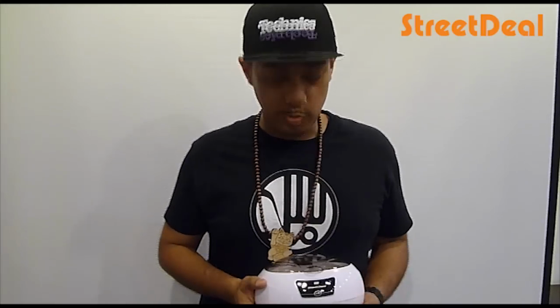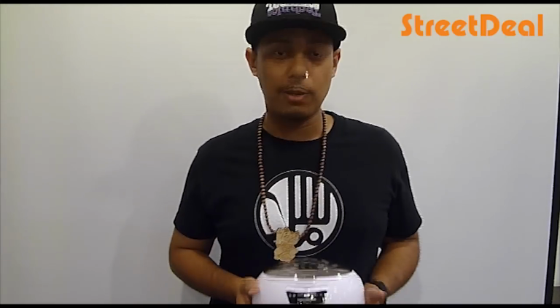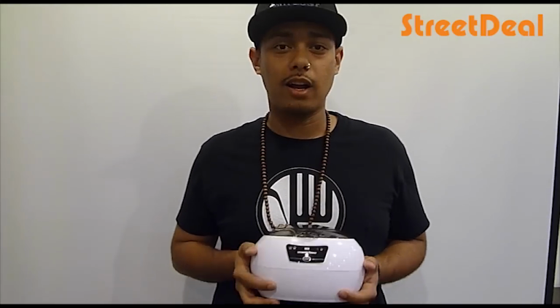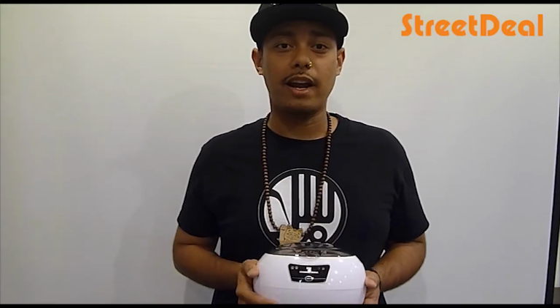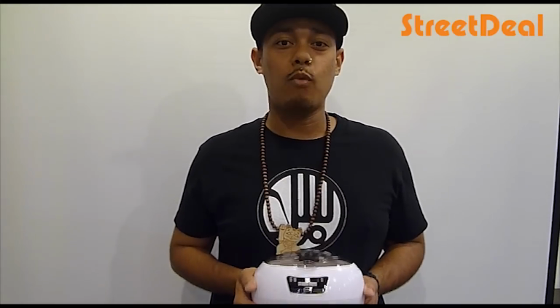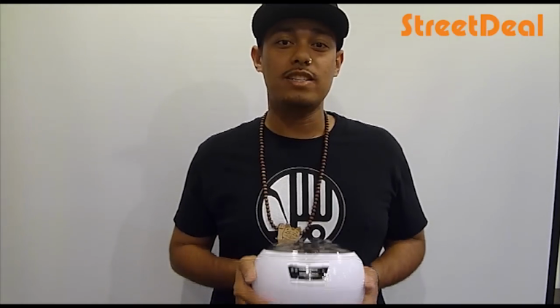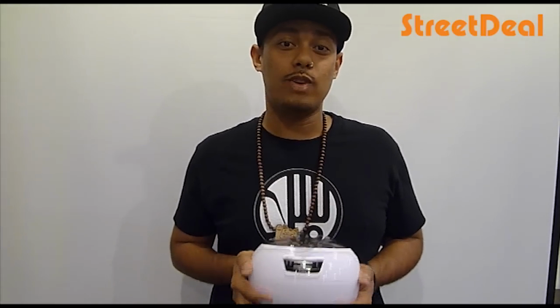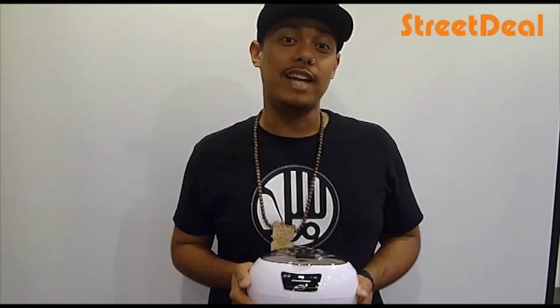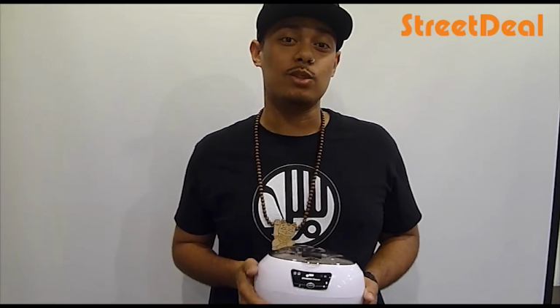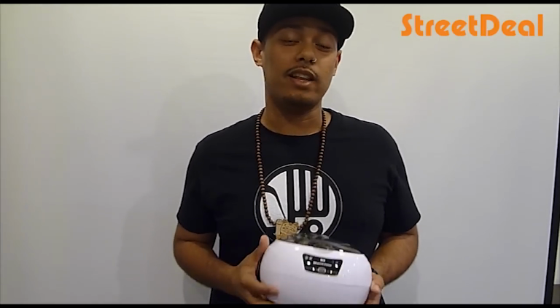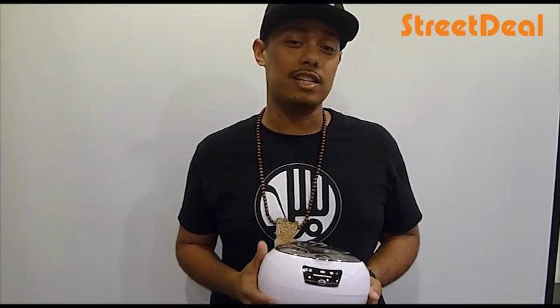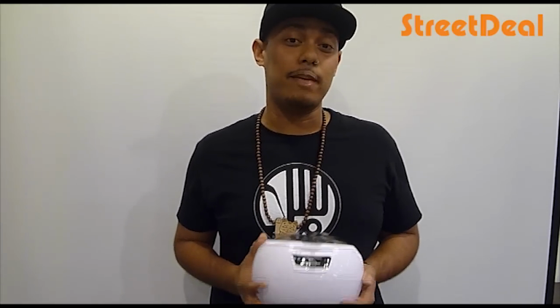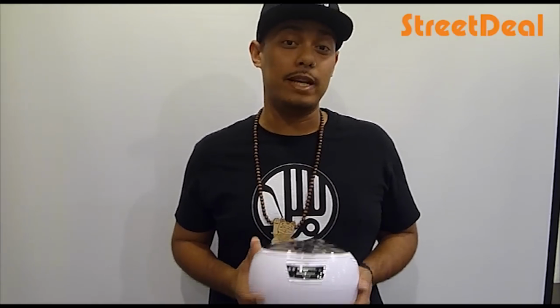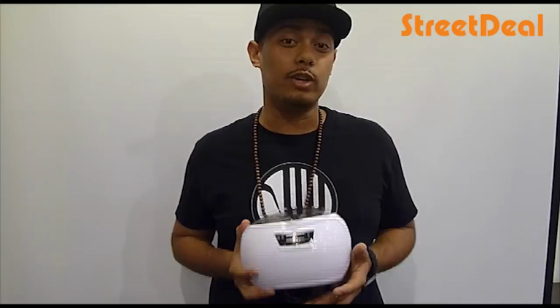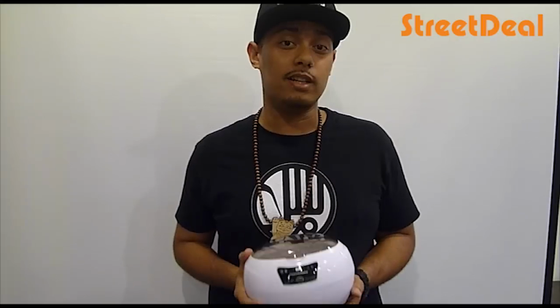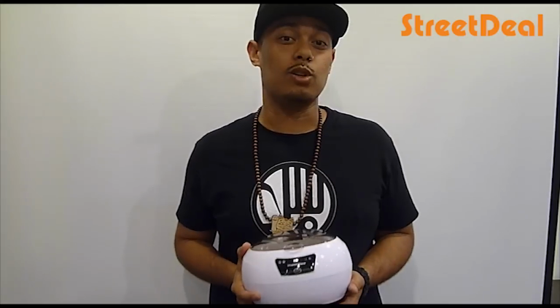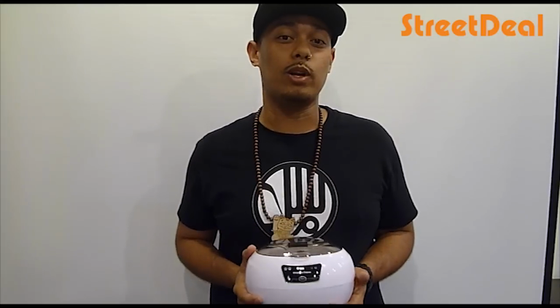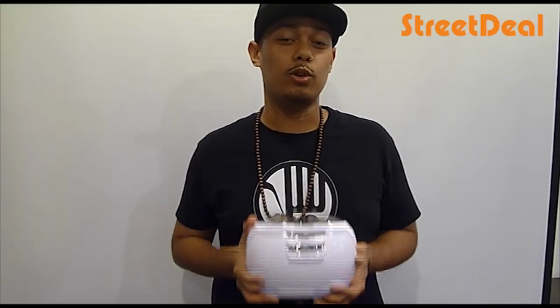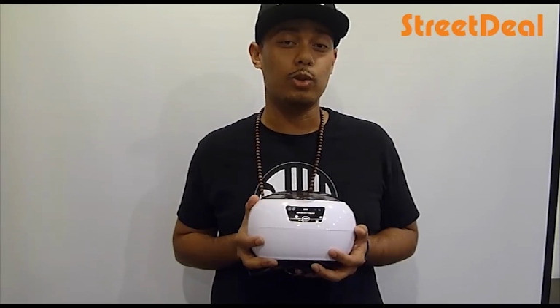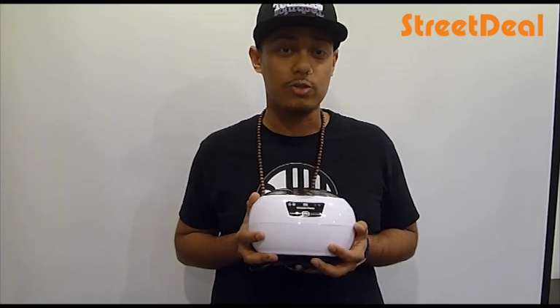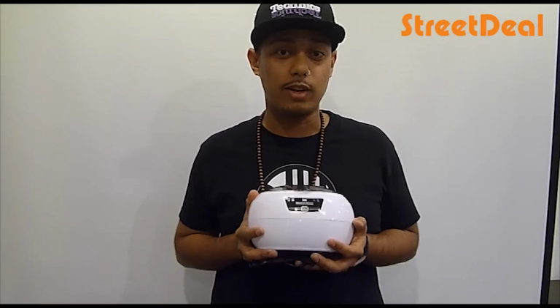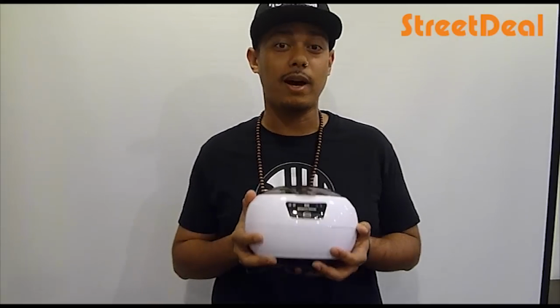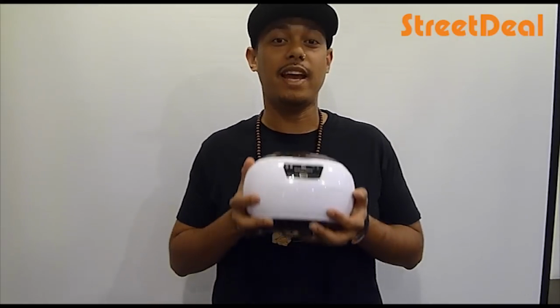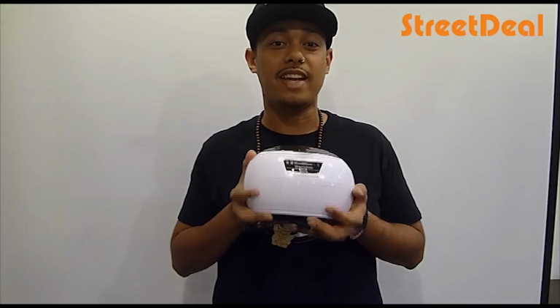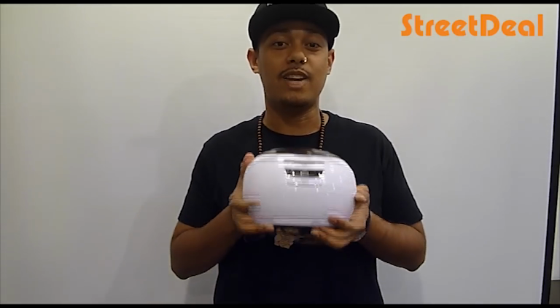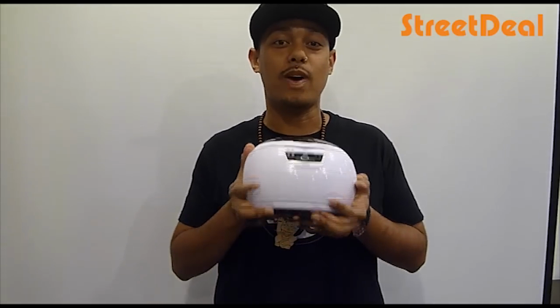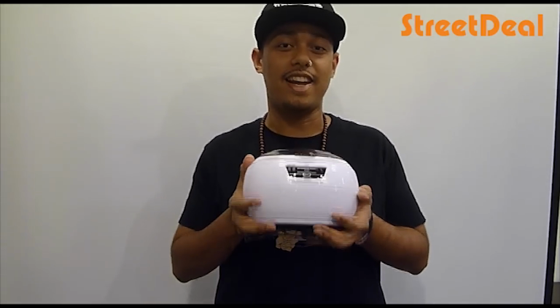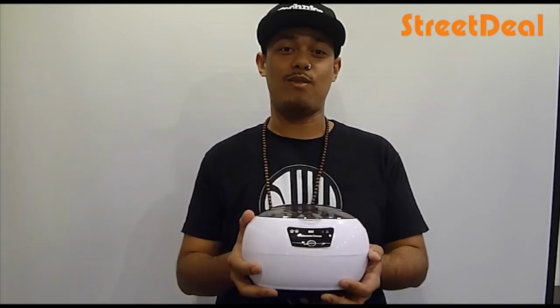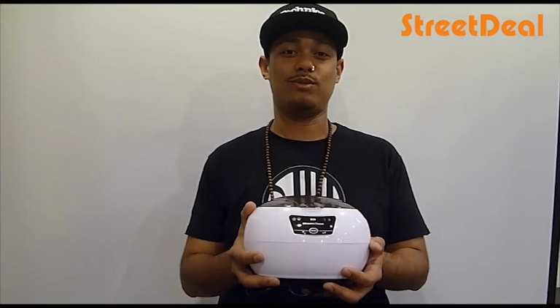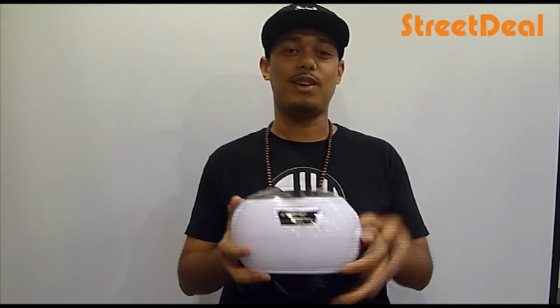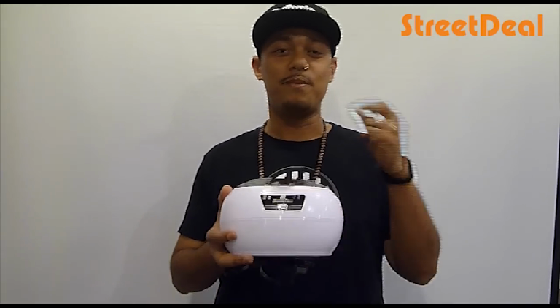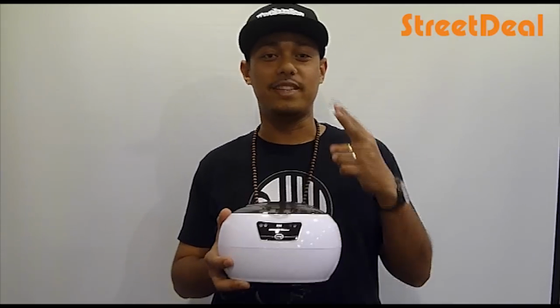So this thing costs about RM109, I think it's a pretty good deal, so why don't you go to streetl.my and get it right now. Peace.